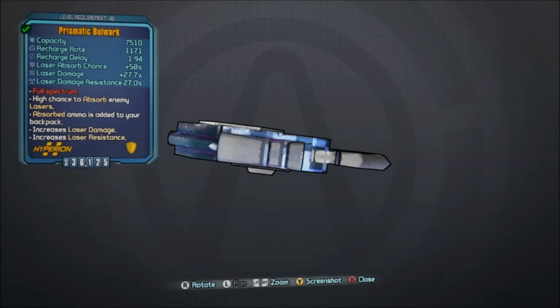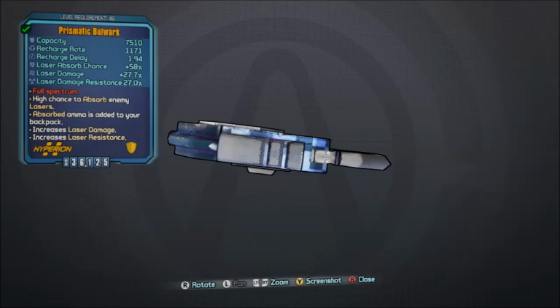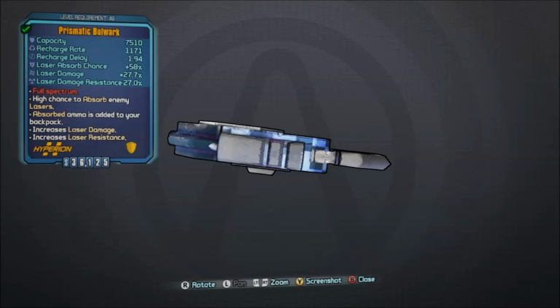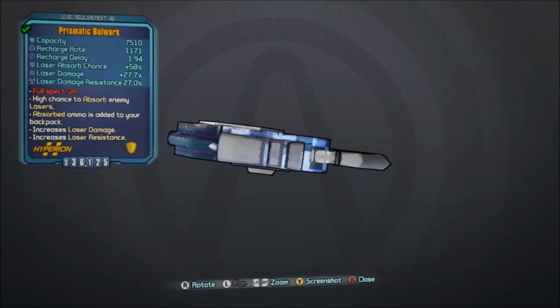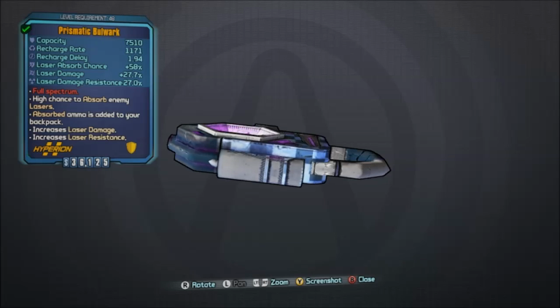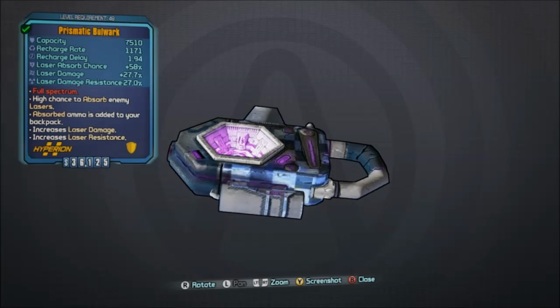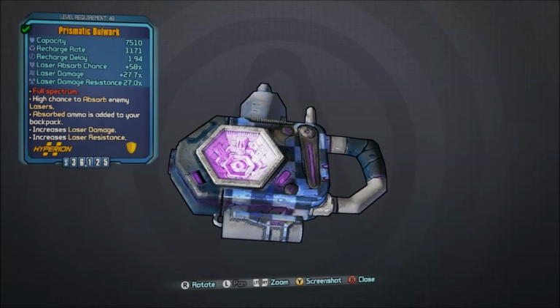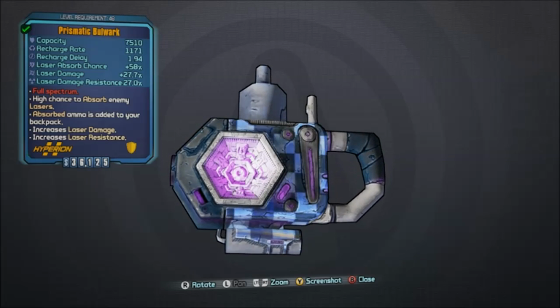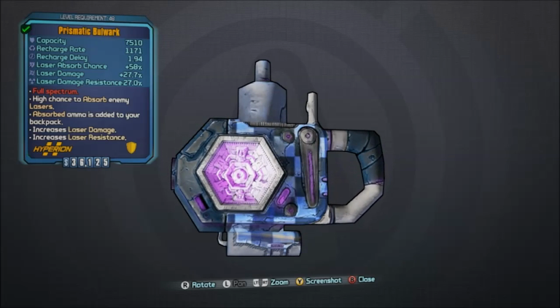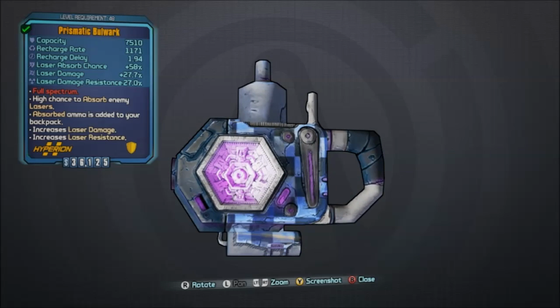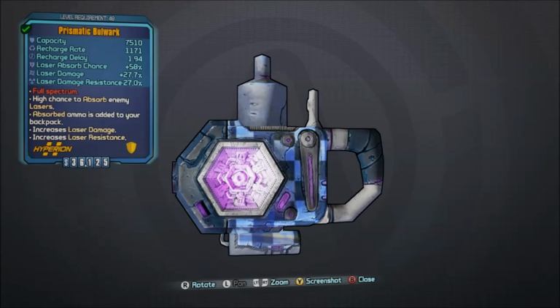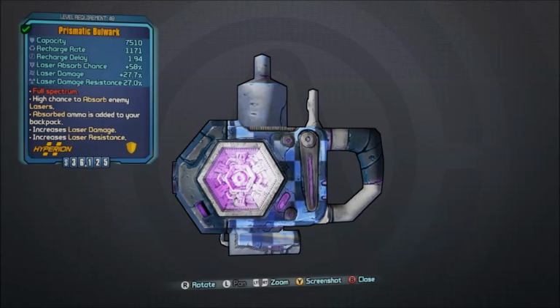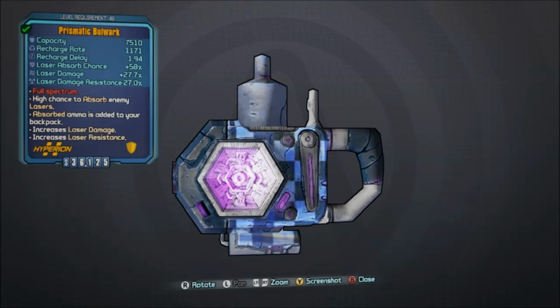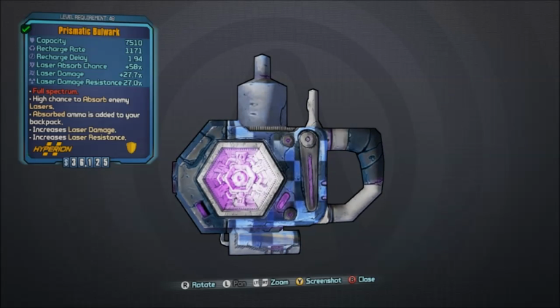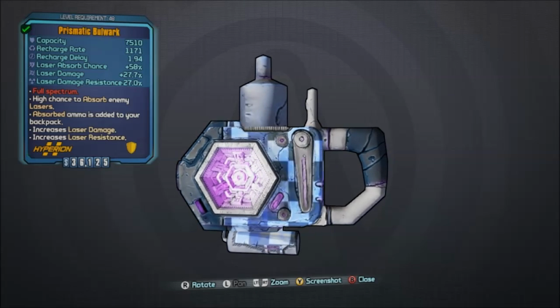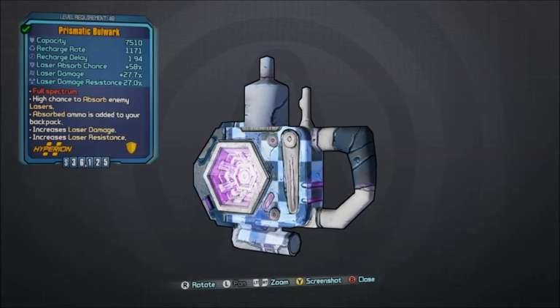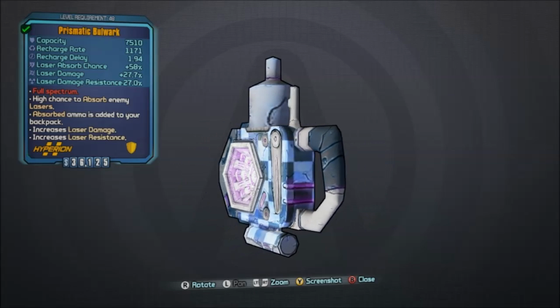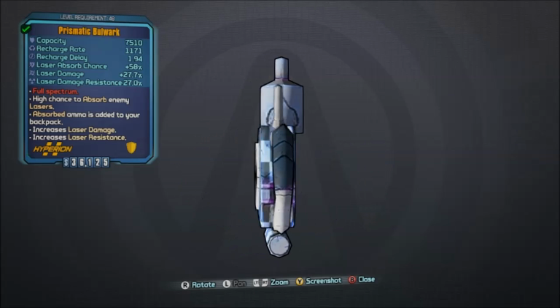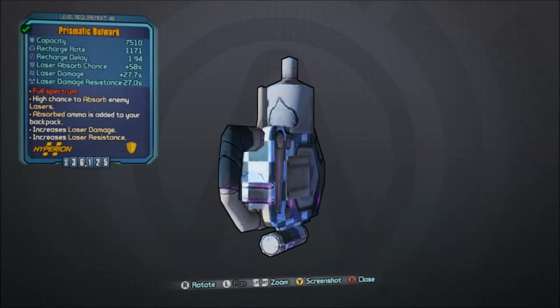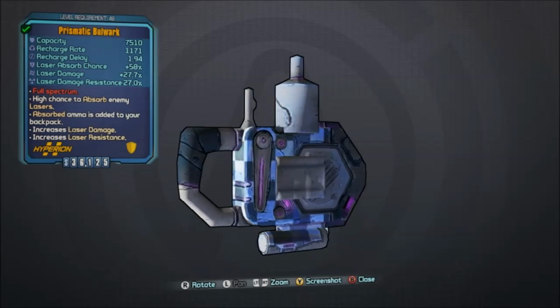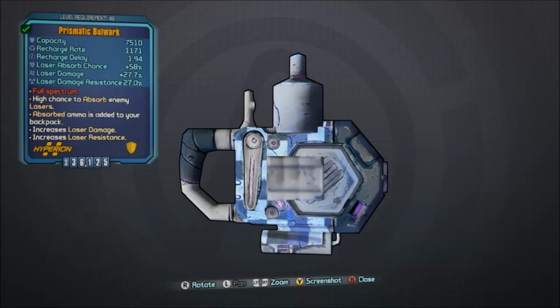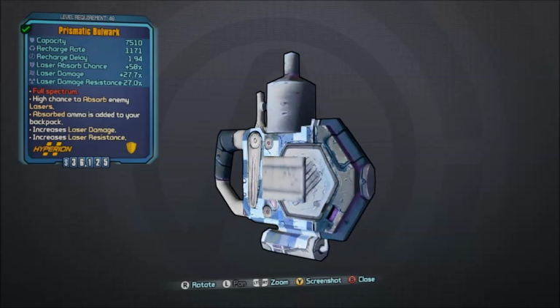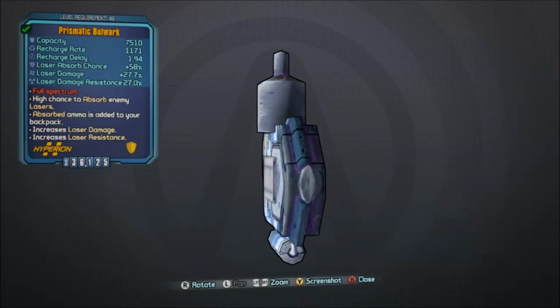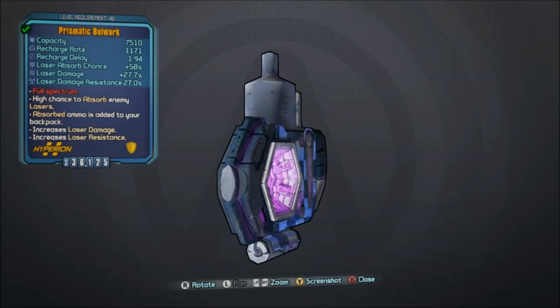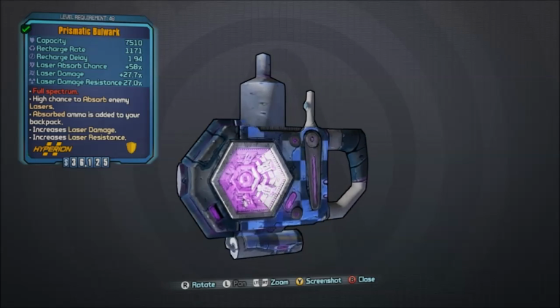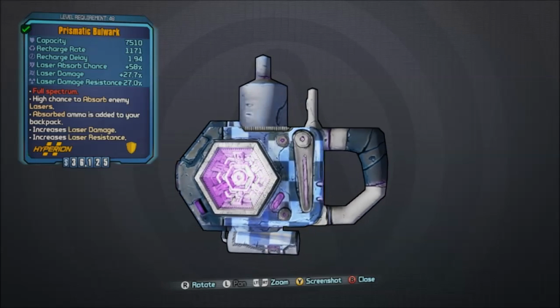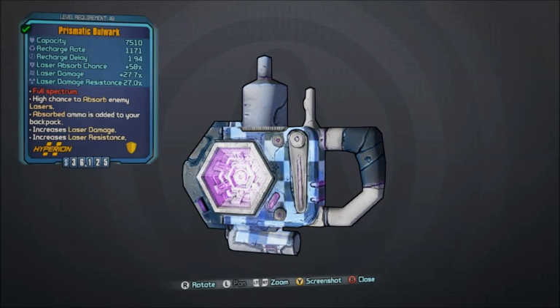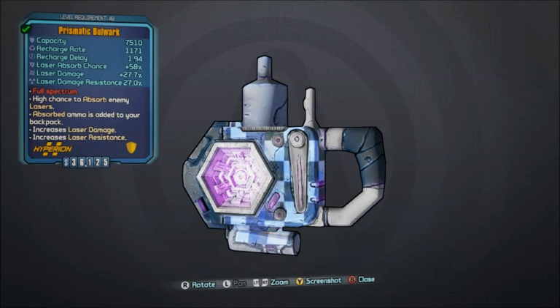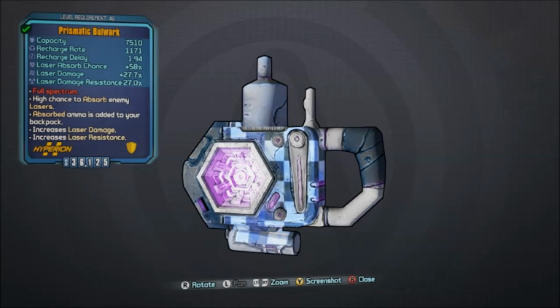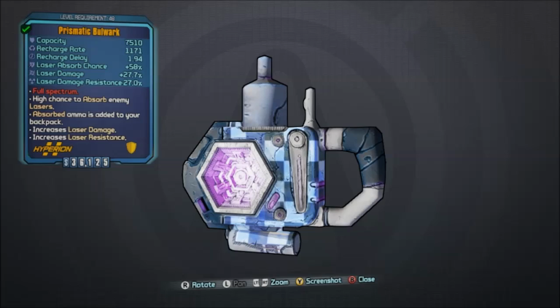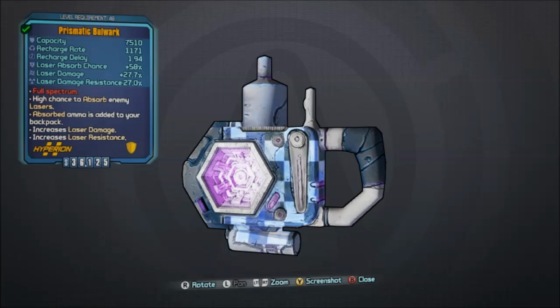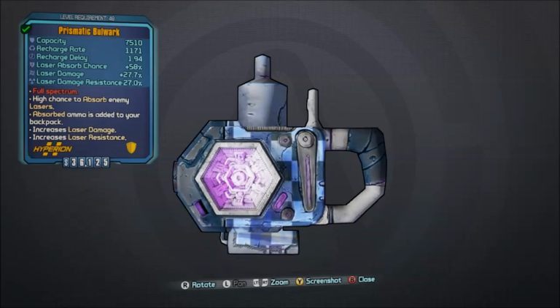Today we have the Prismatic Bulwark Shield. This is a shield that absorbs lasers.